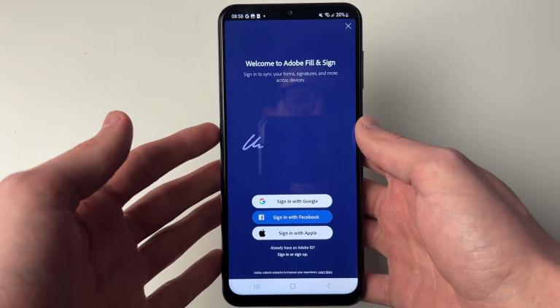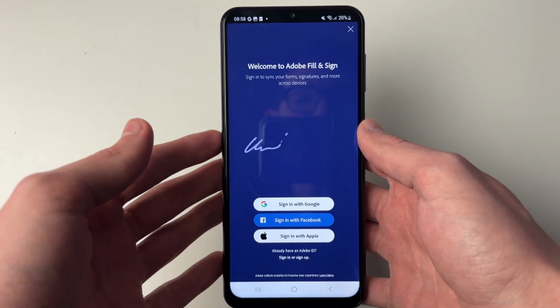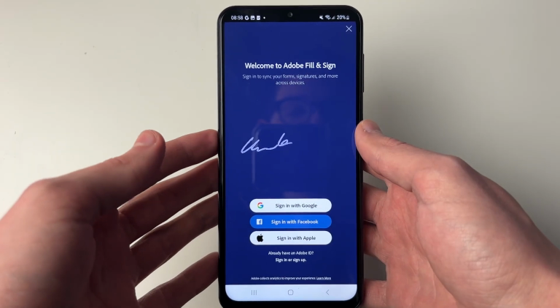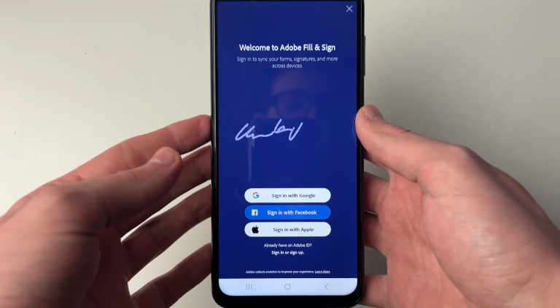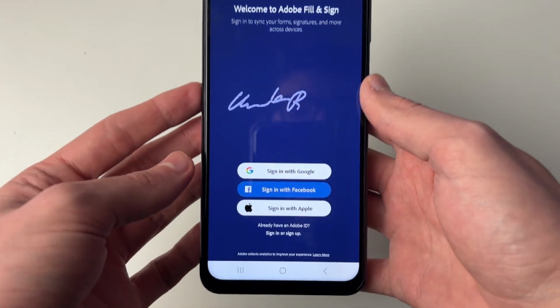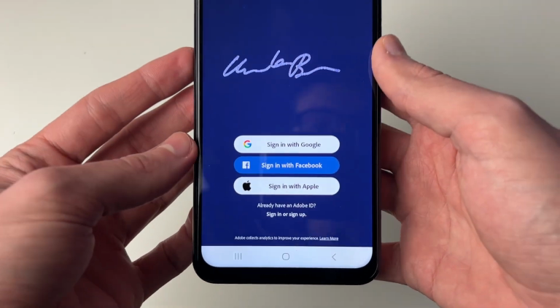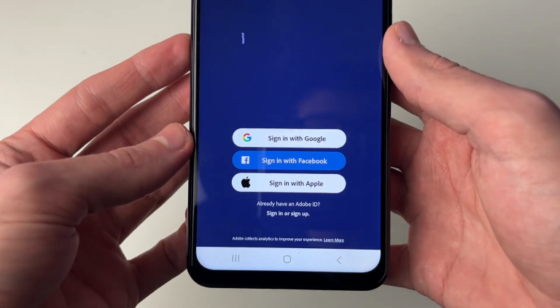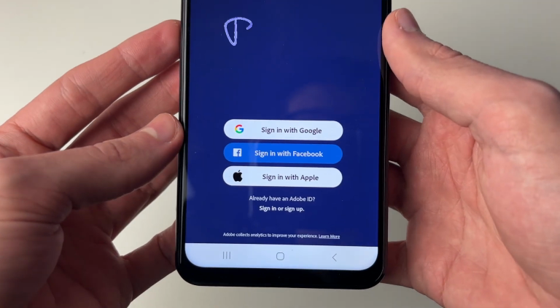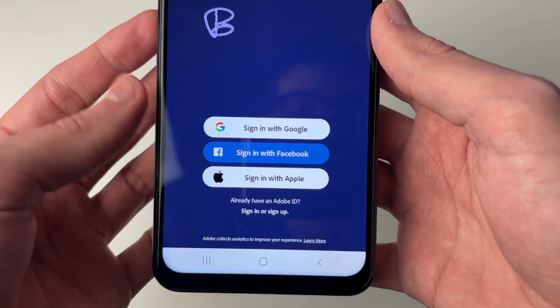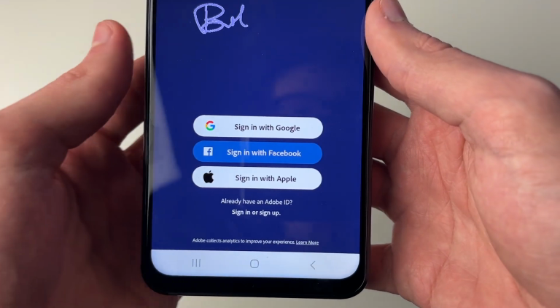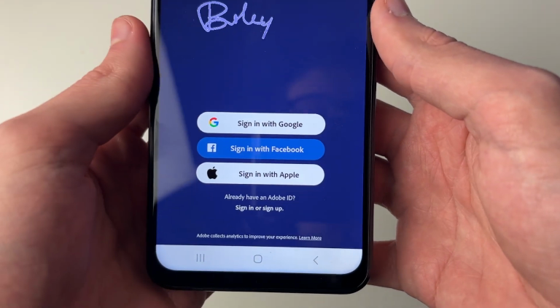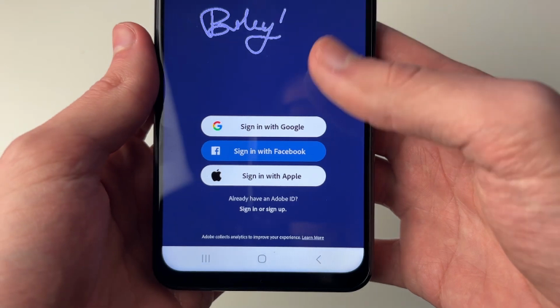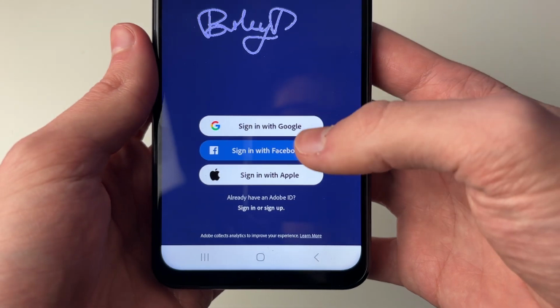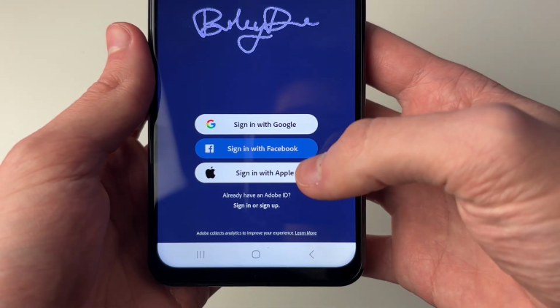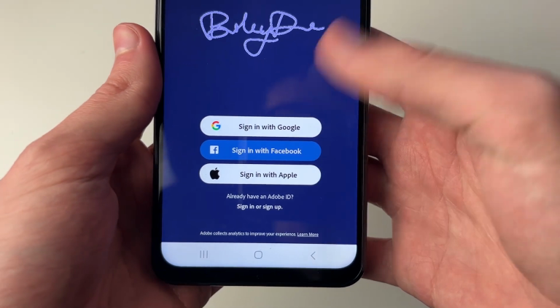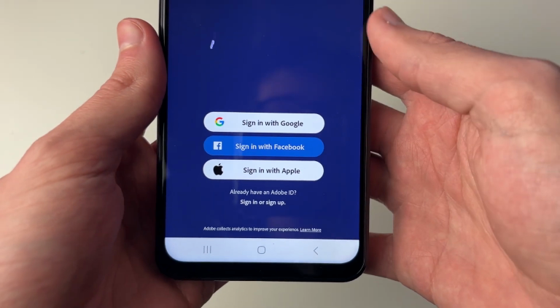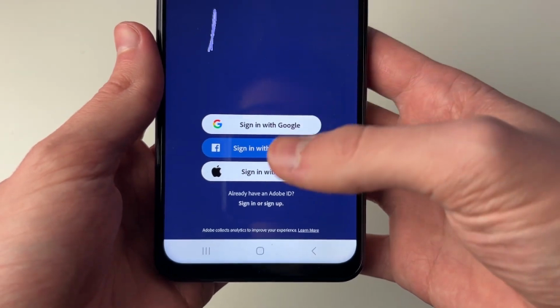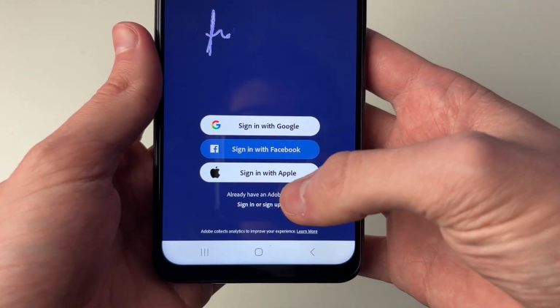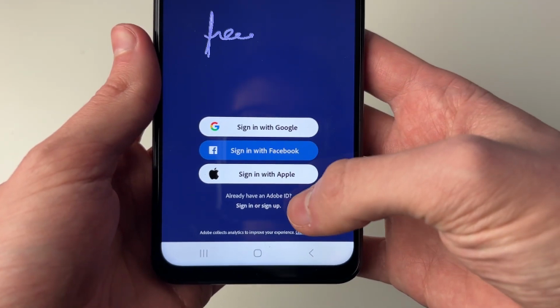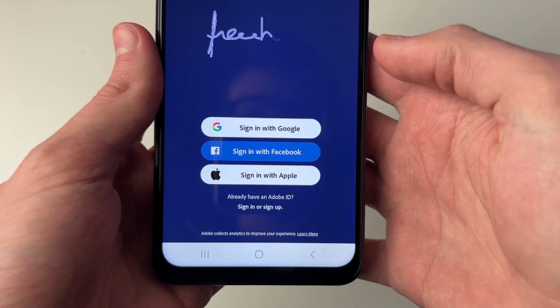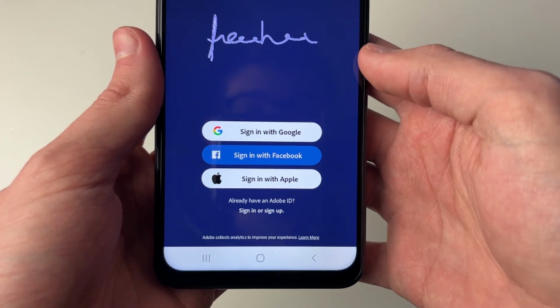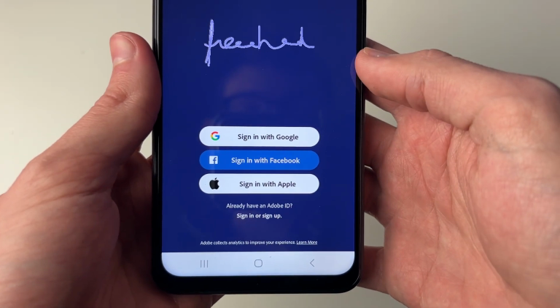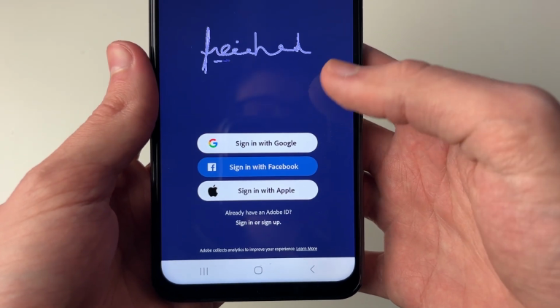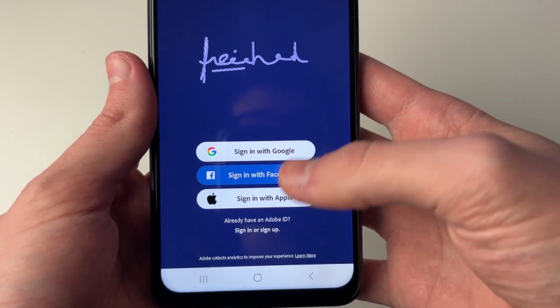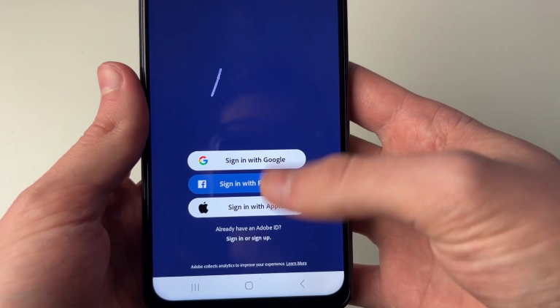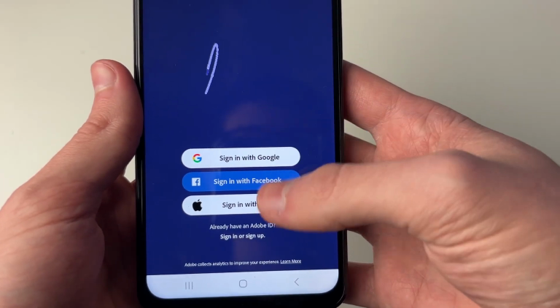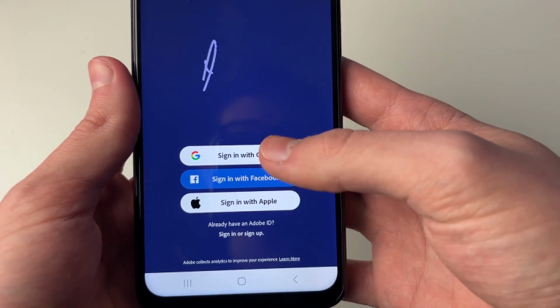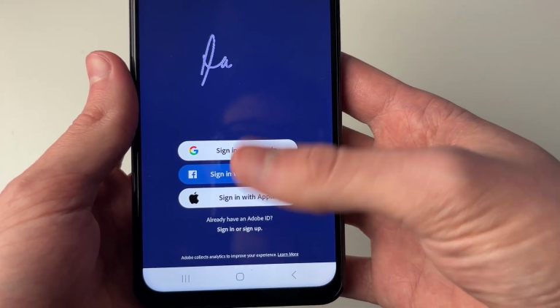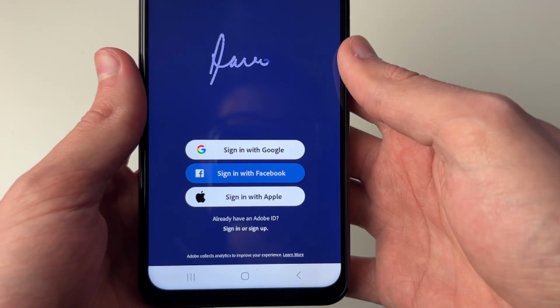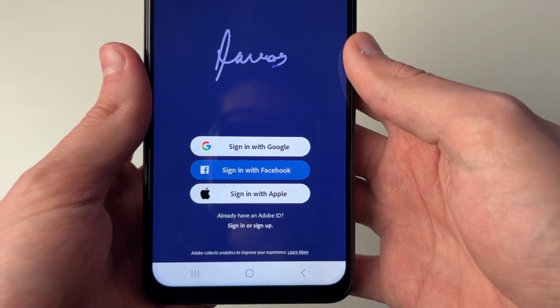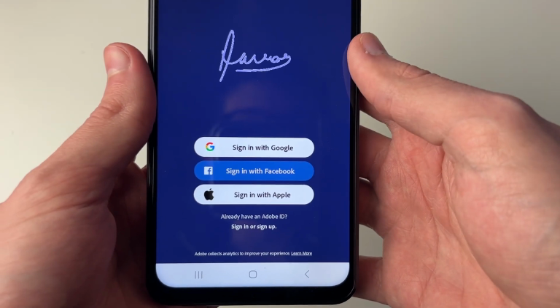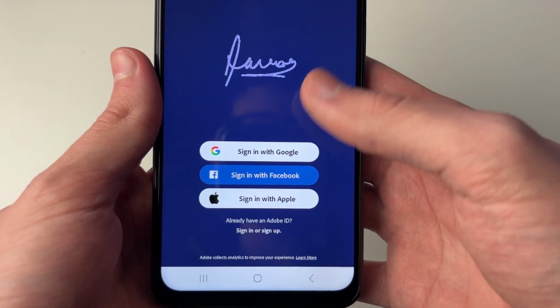To use the app you will need to go and sign in with an Adobe ID. You can go and sign up if you don't have one, or you can sign in using one of the available methods.